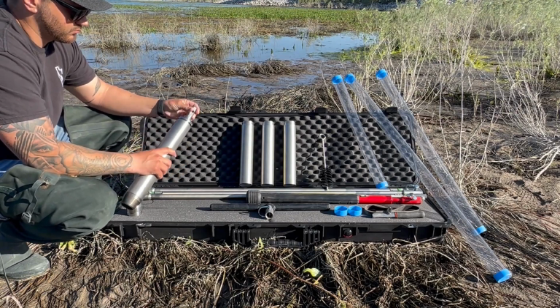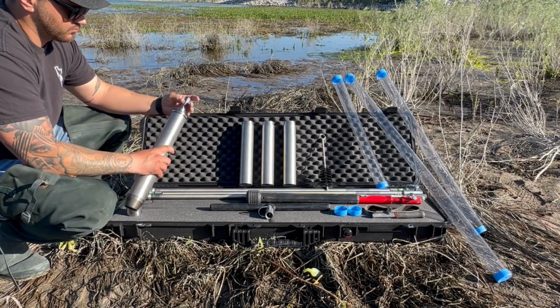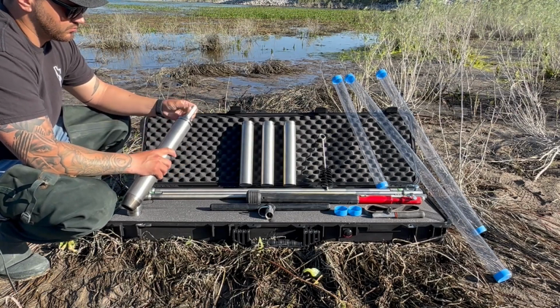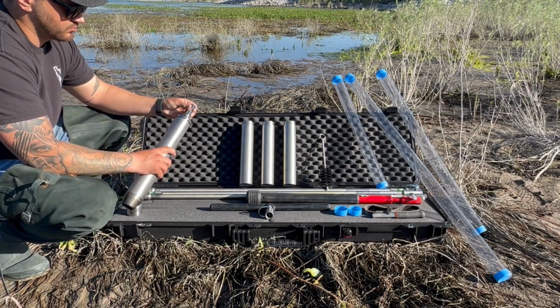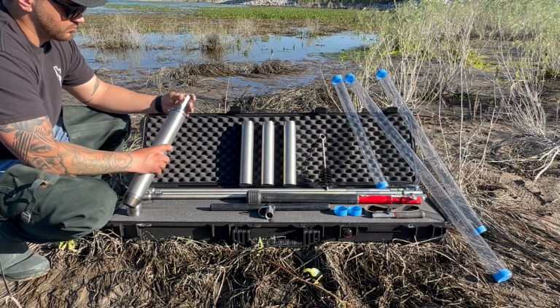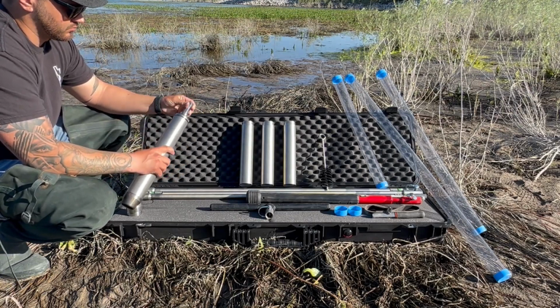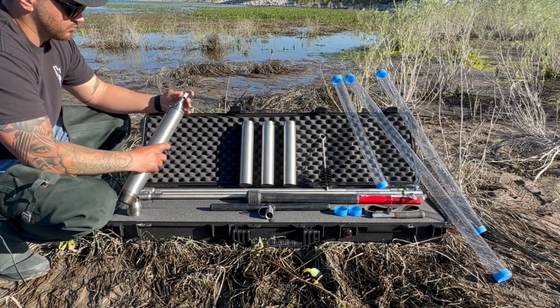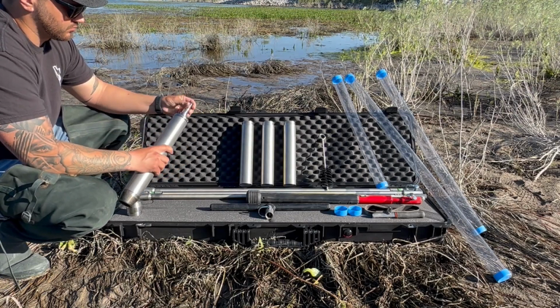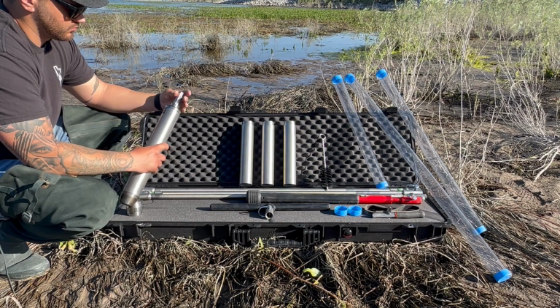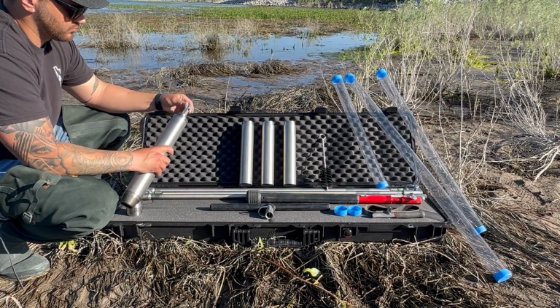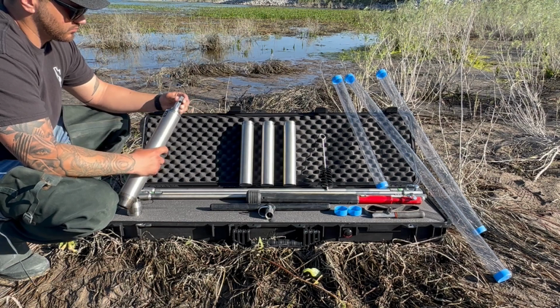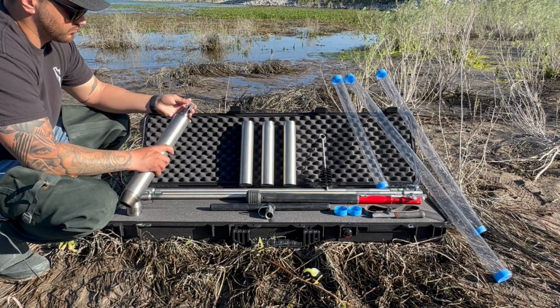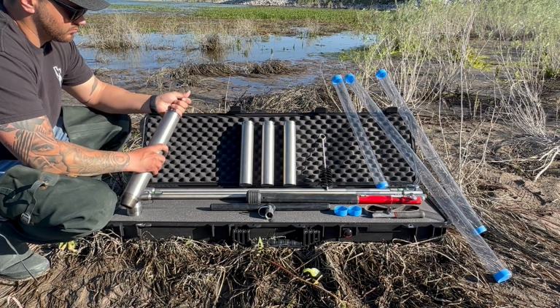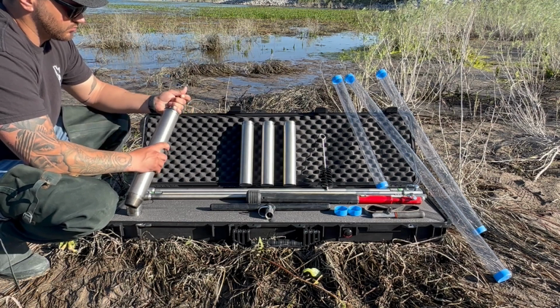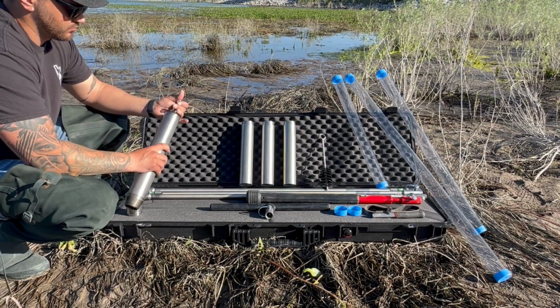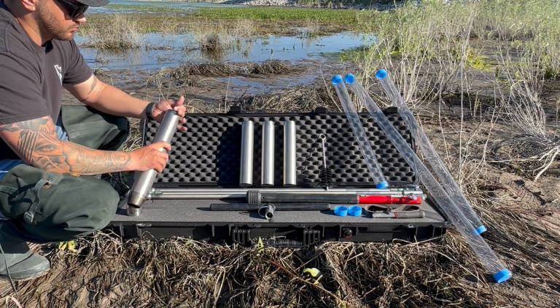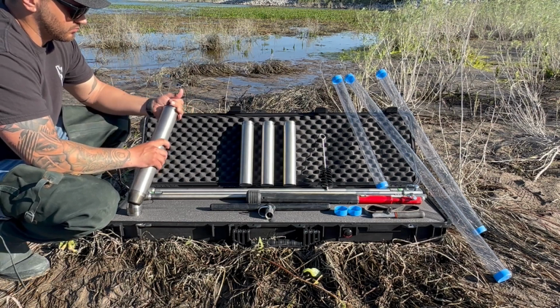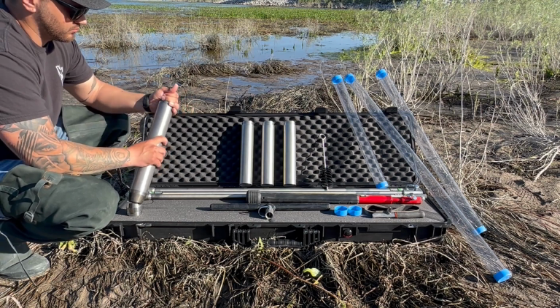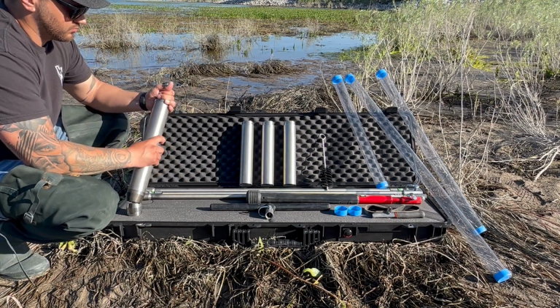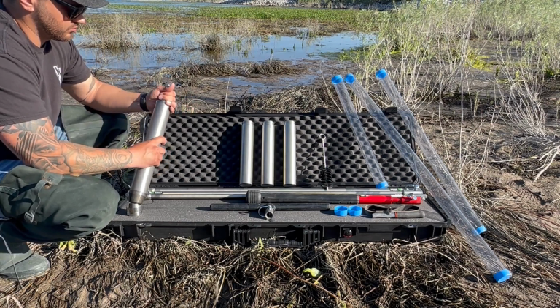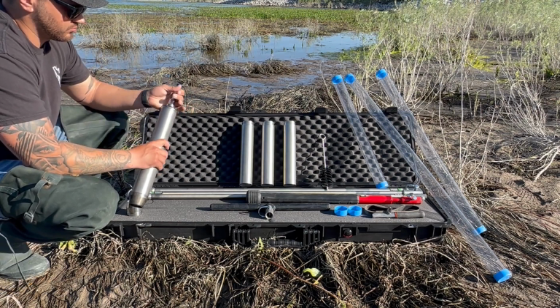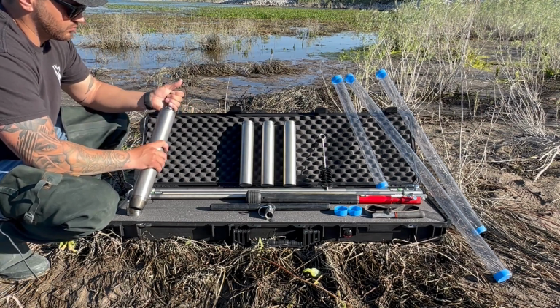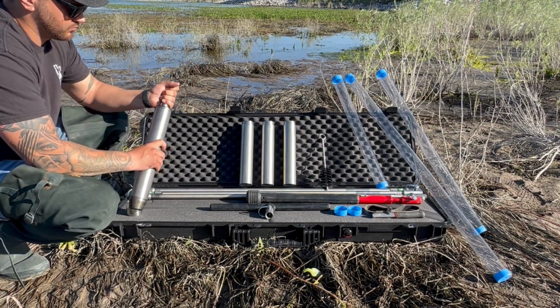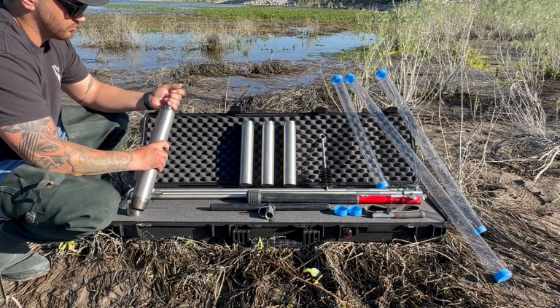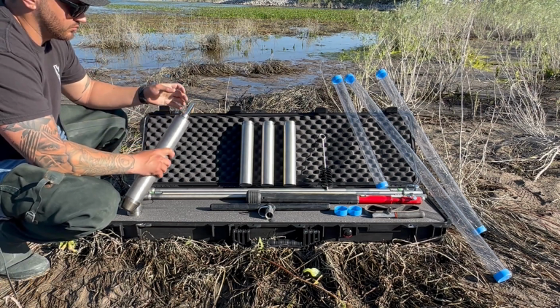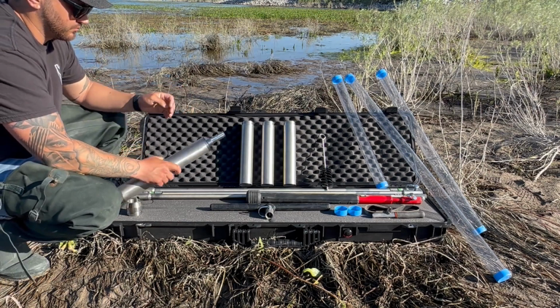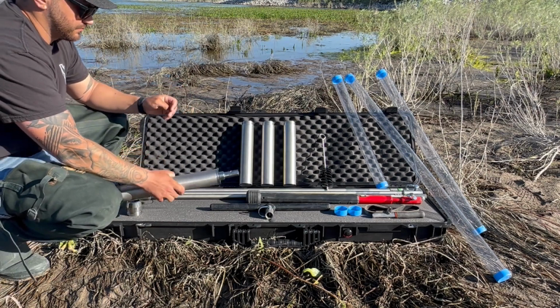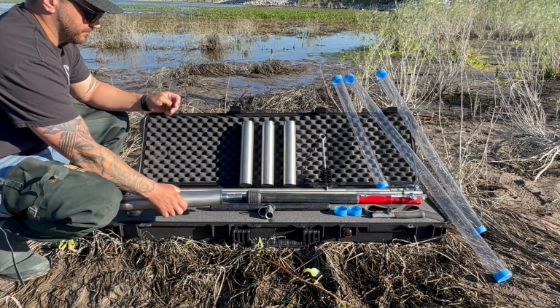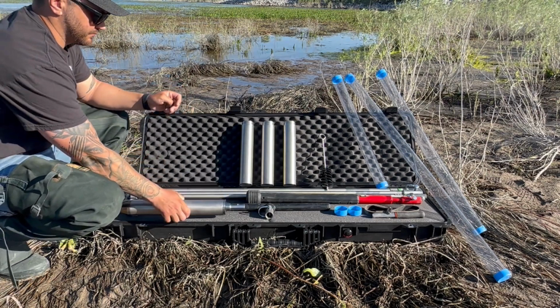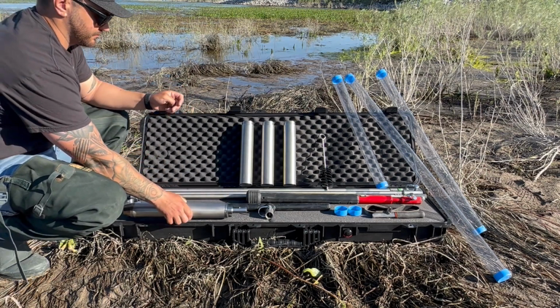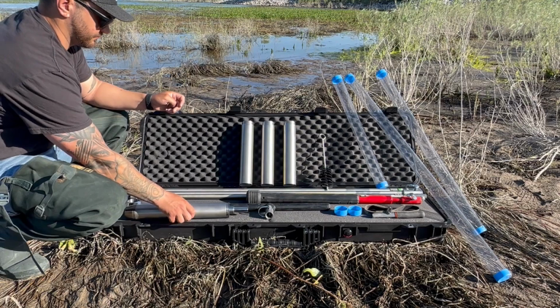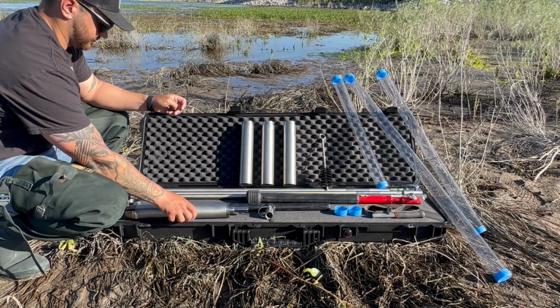Flat valve caps are unique in the way that they allow excess air and water to escape through their four machined holes that open during sample retrieval.